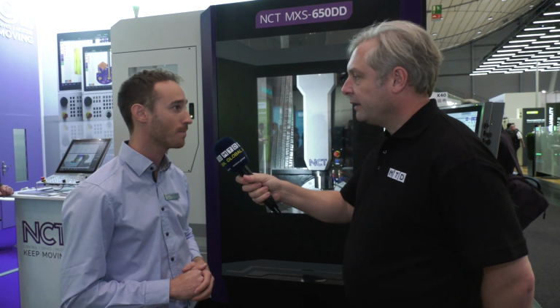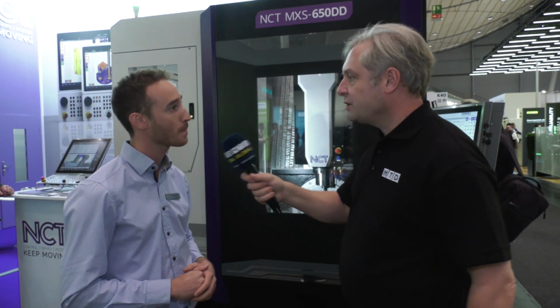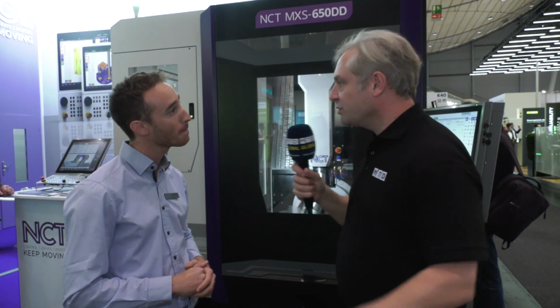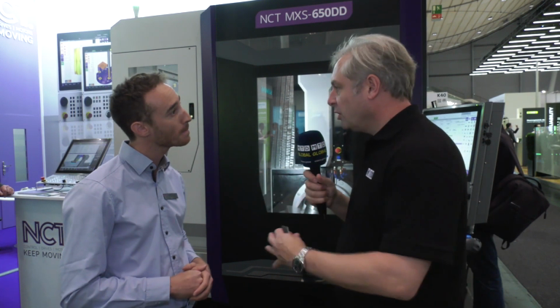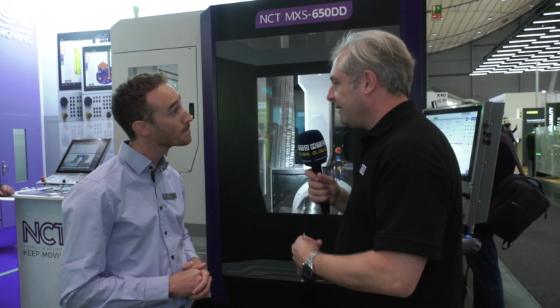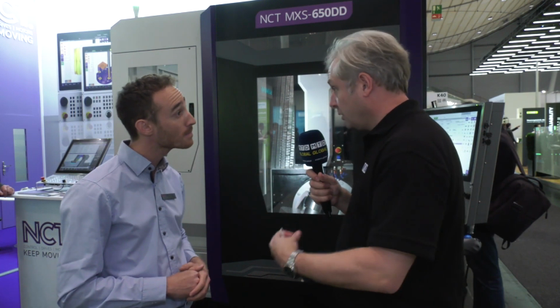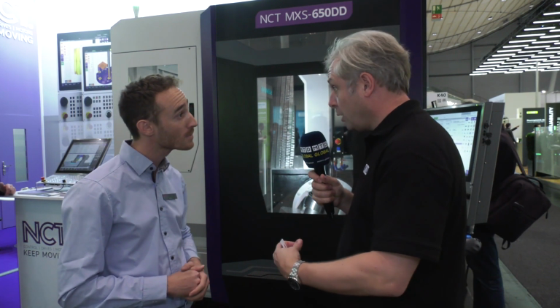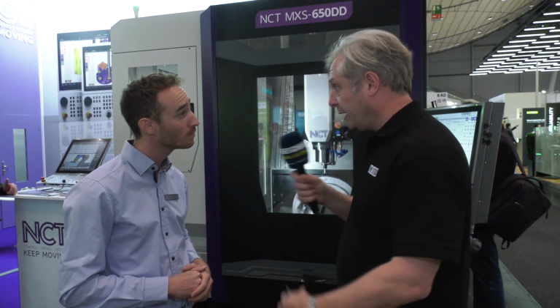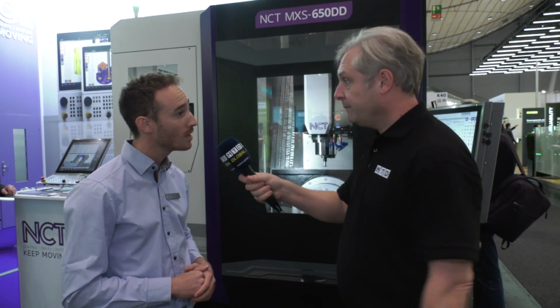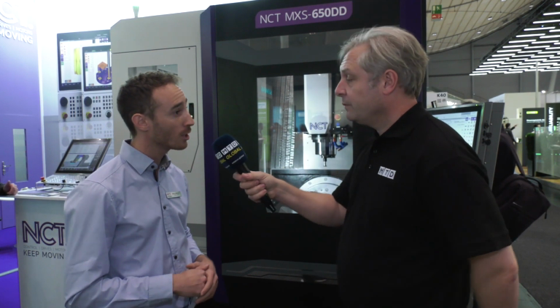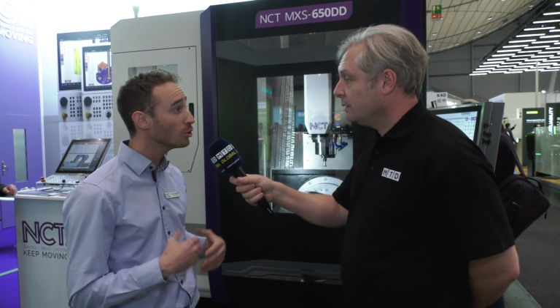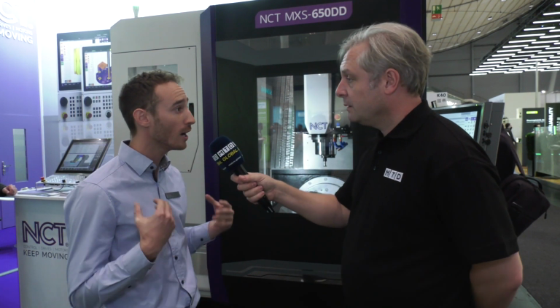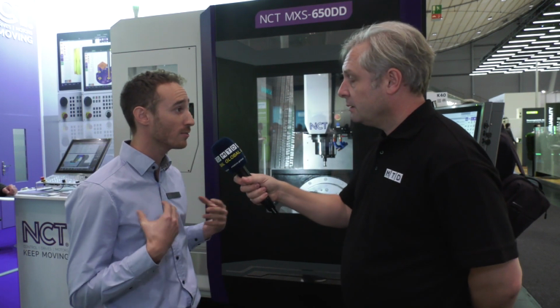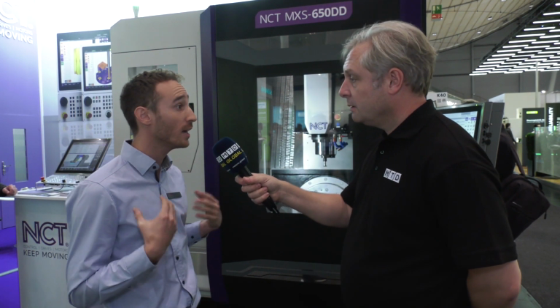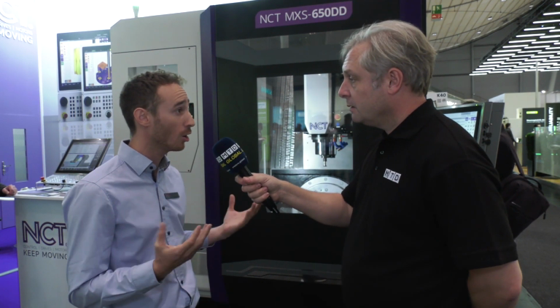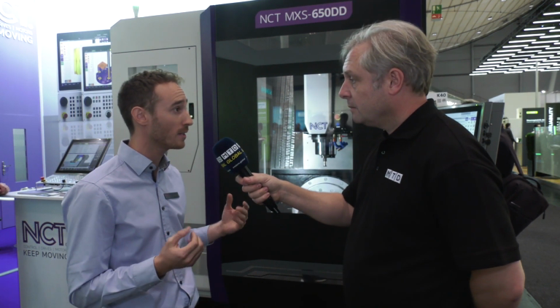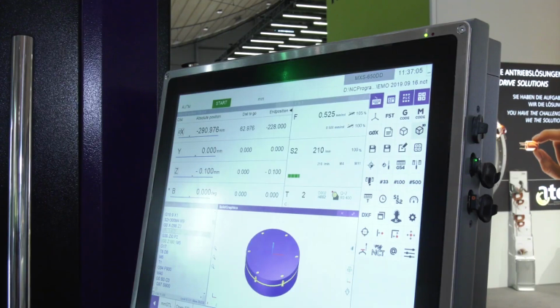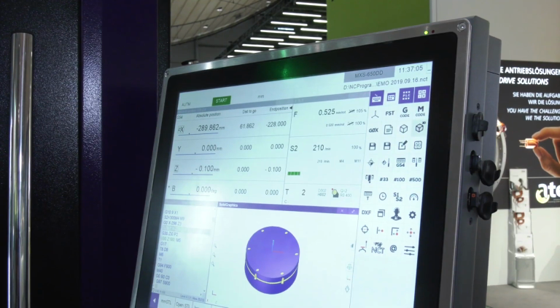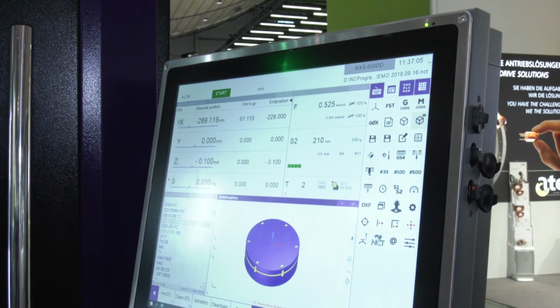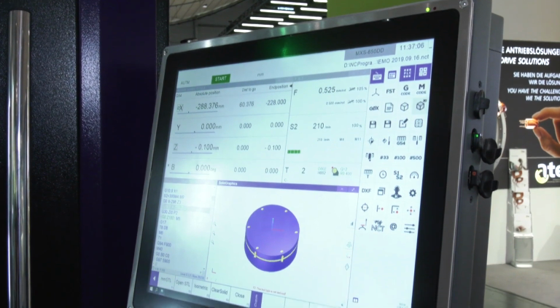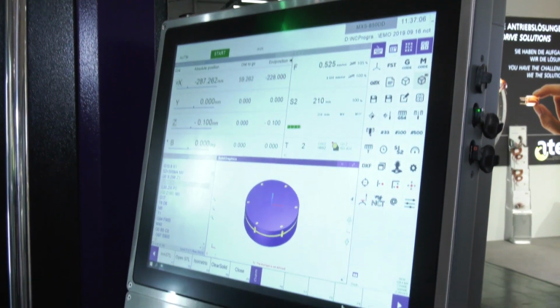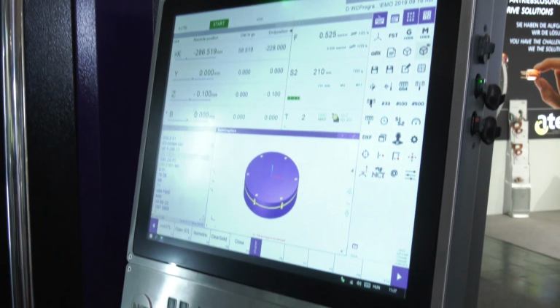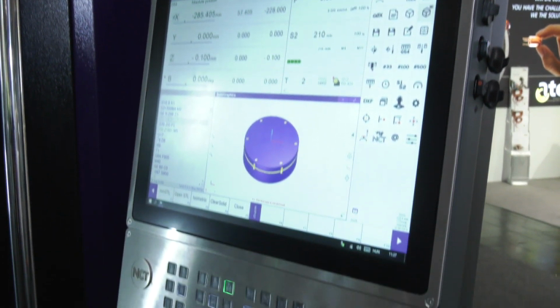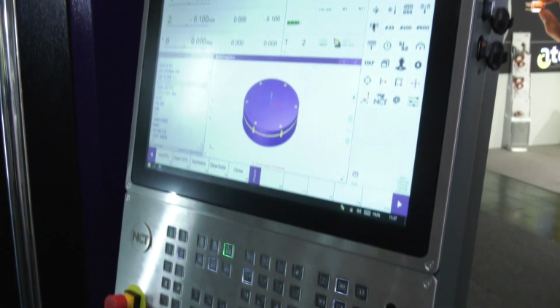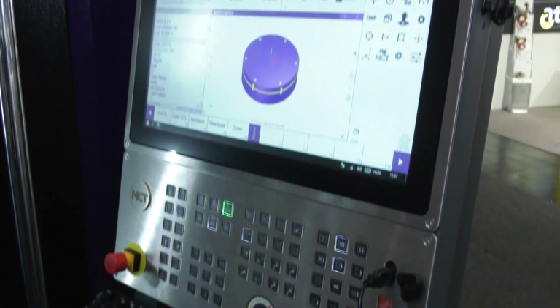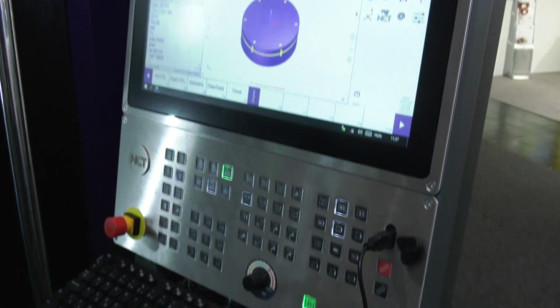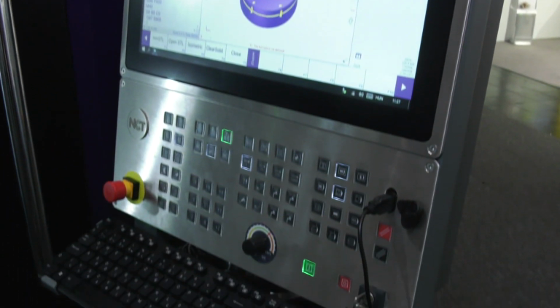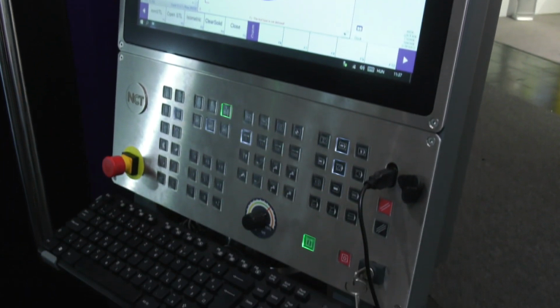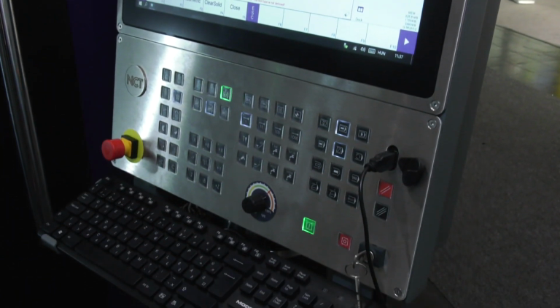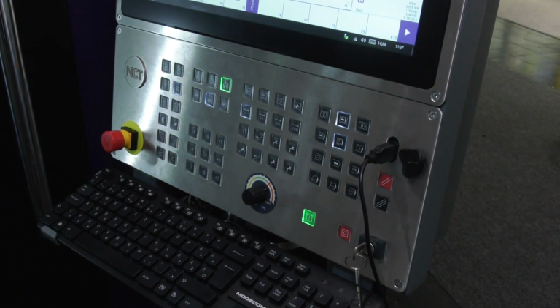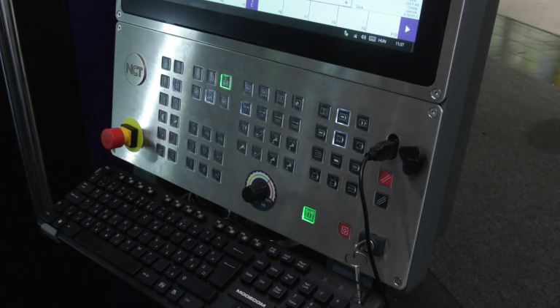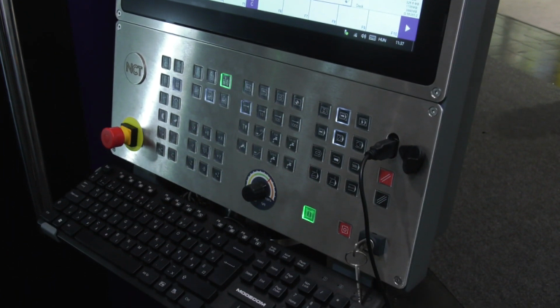So what's so good about the controller? The controller we developed is the NCT 304, which provides multiple applications.